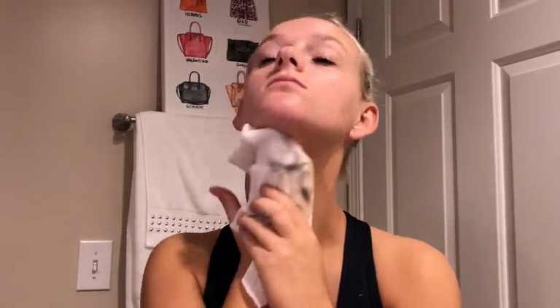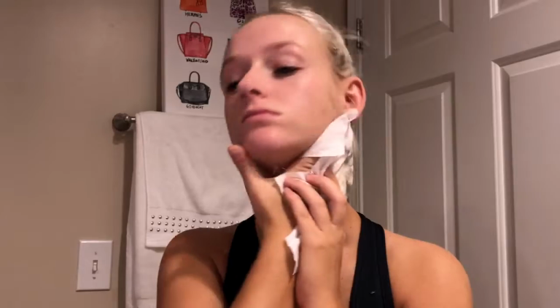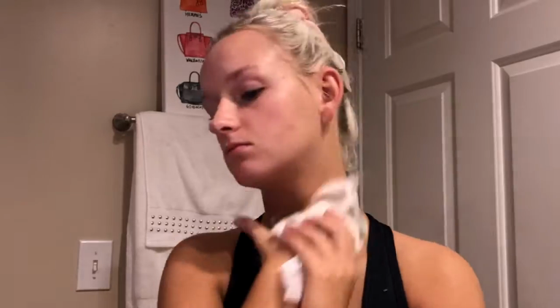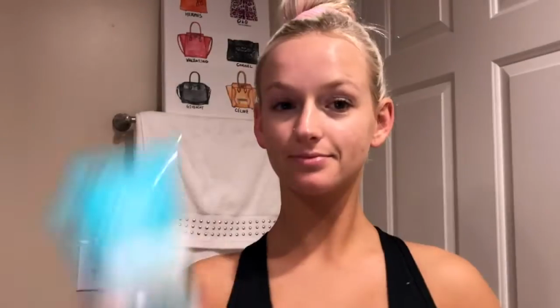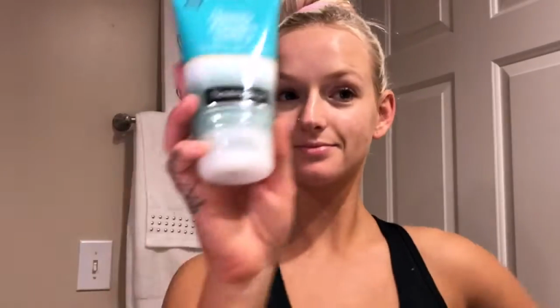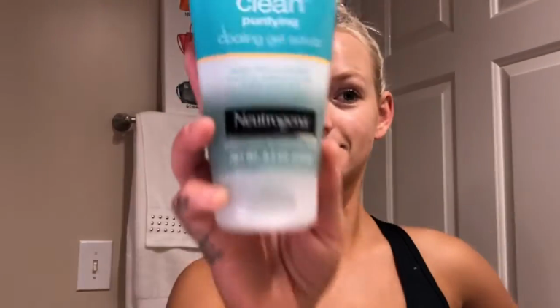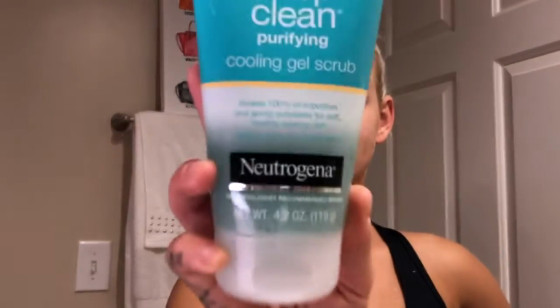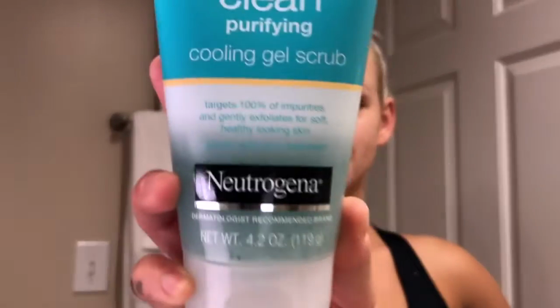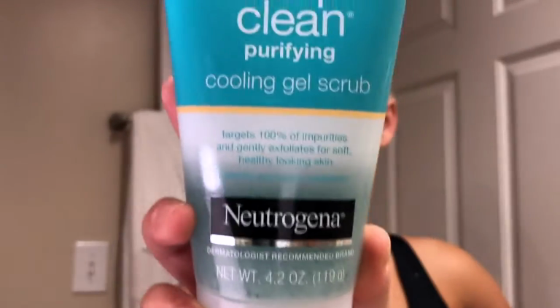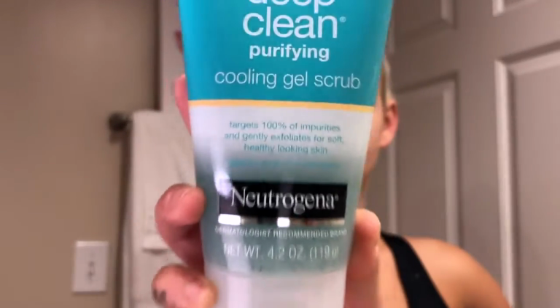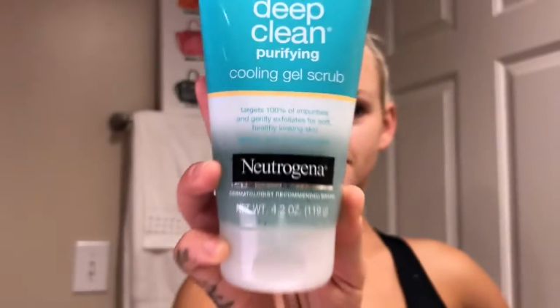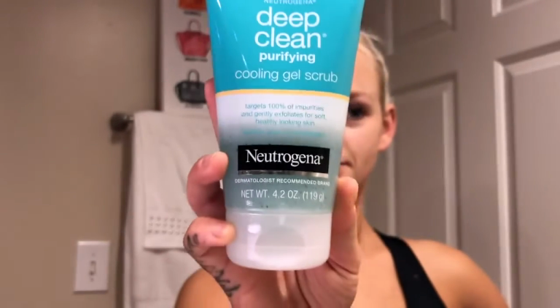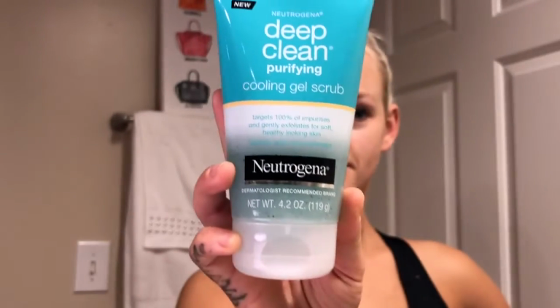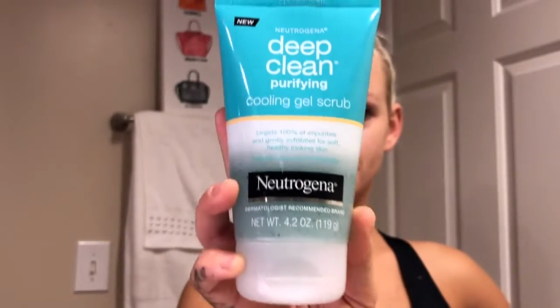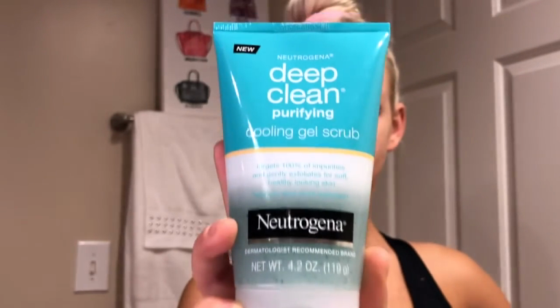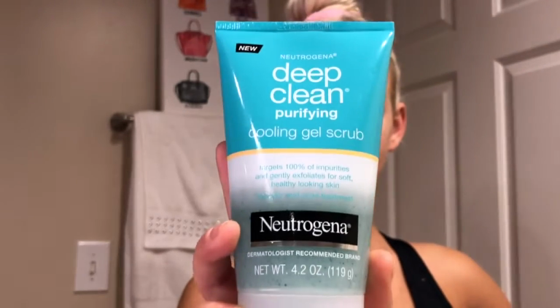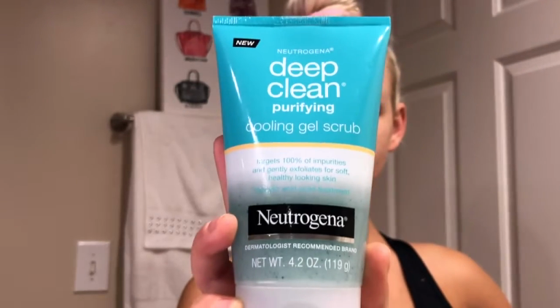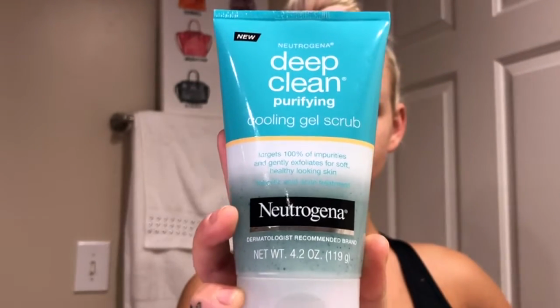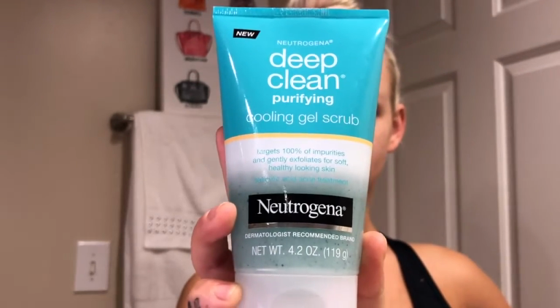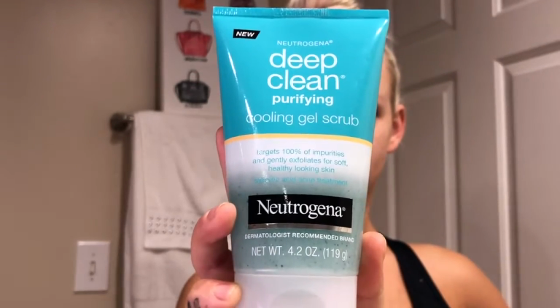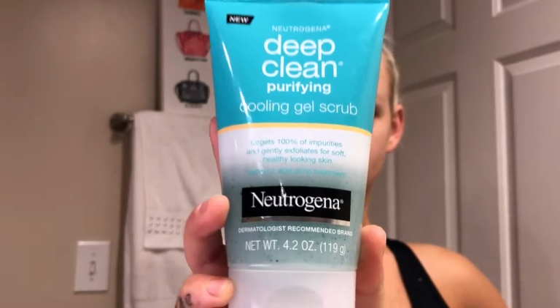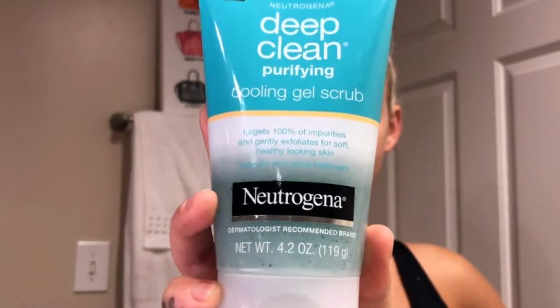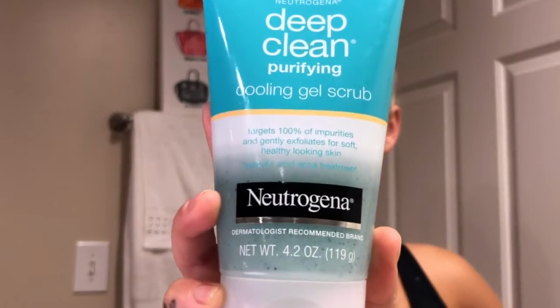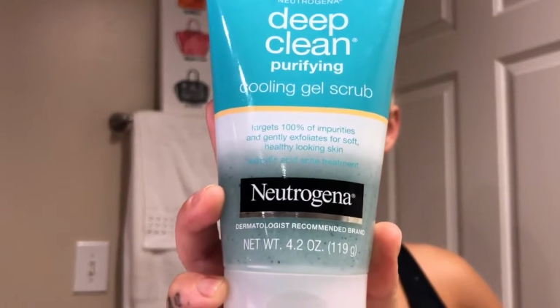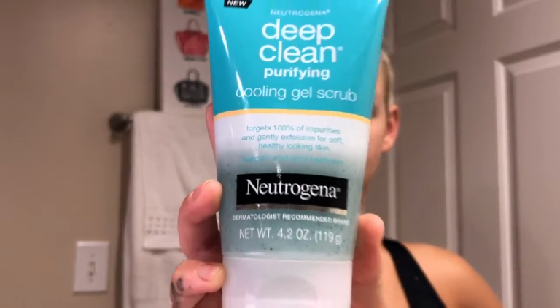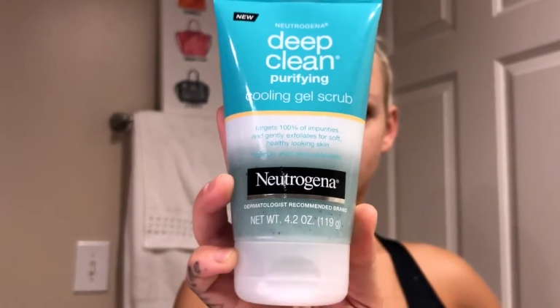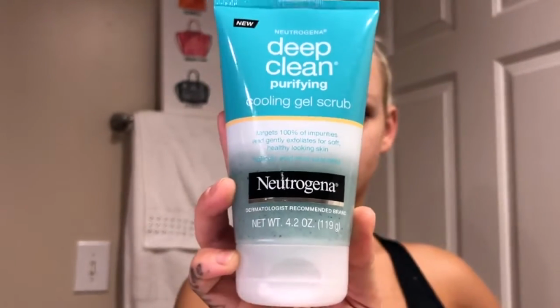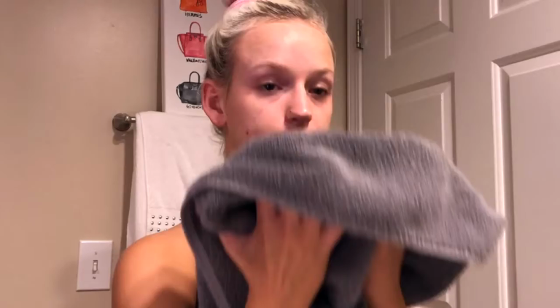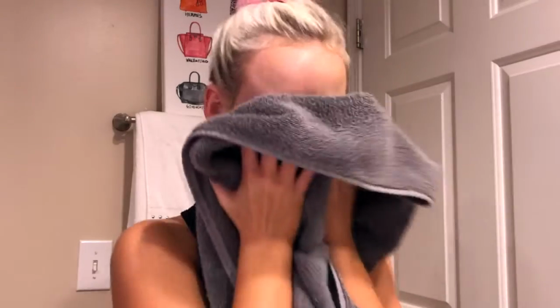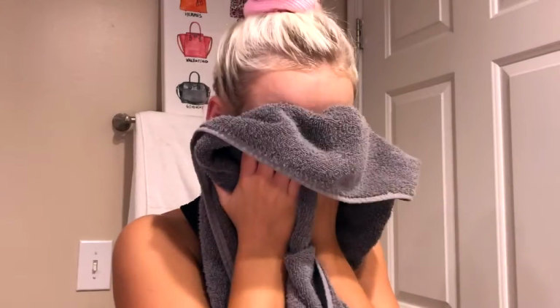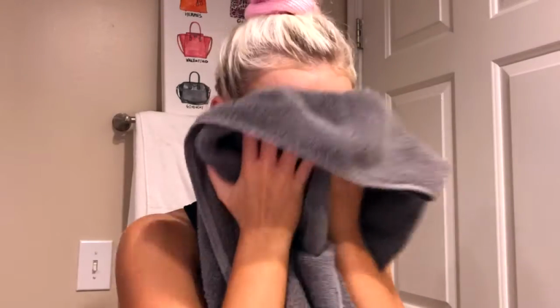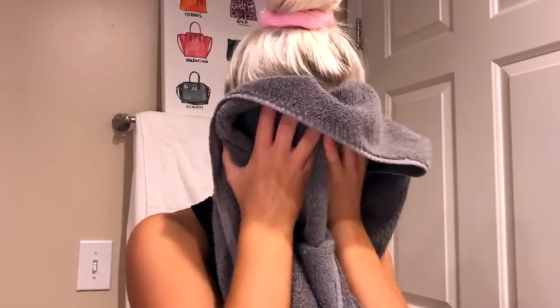Next I'm going to be washing my face with my Neutrogena Deep Clean Cooling Gel Scrub, and then I will just pat my face dry after washing it.